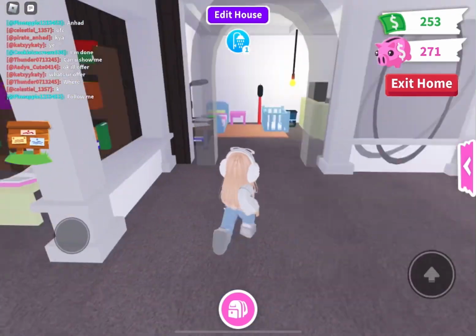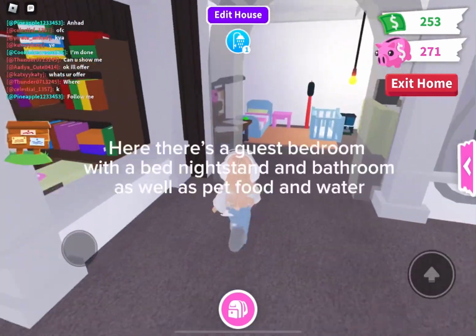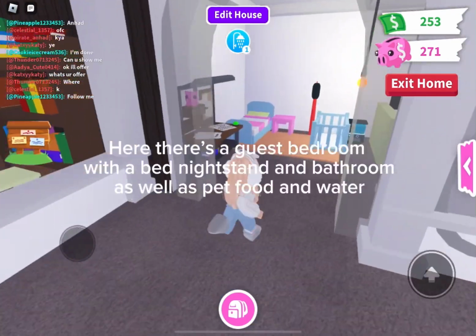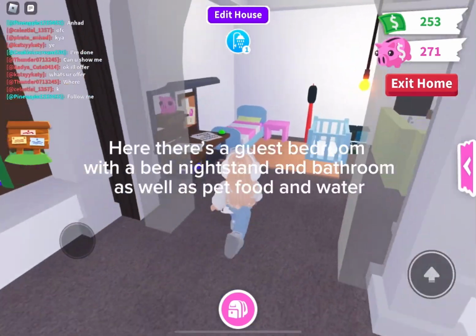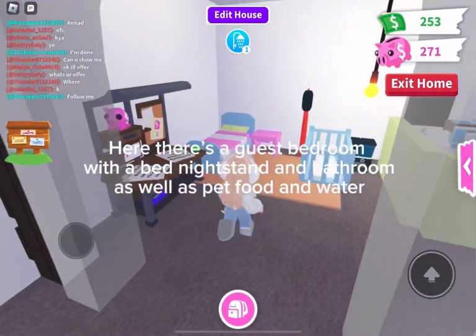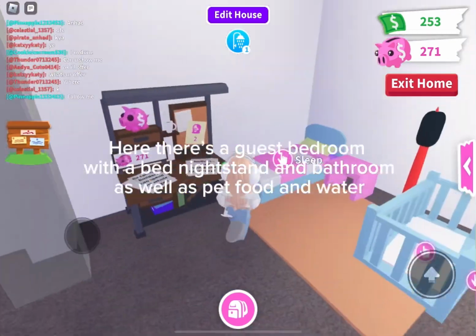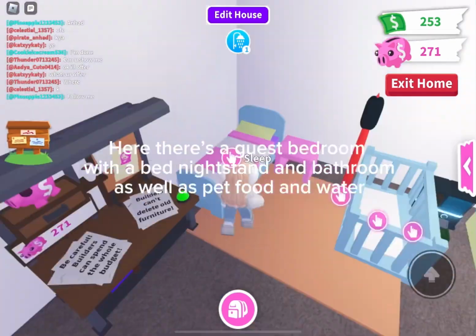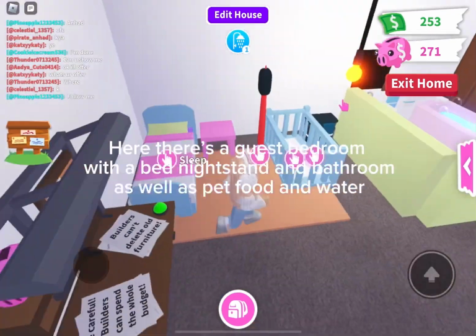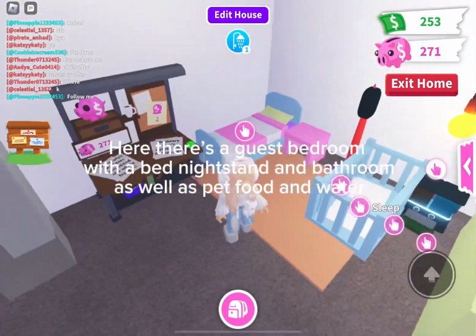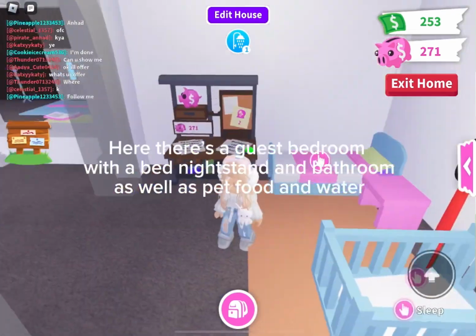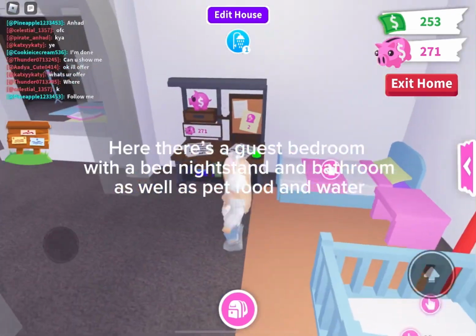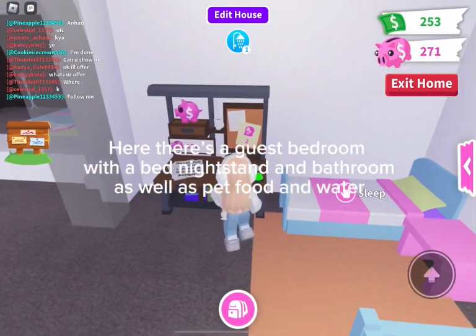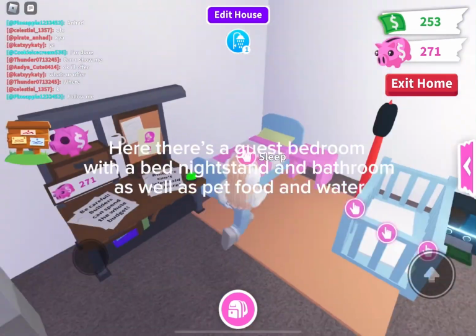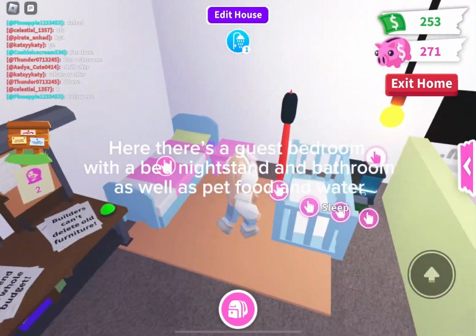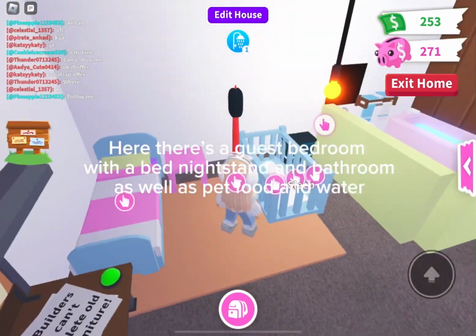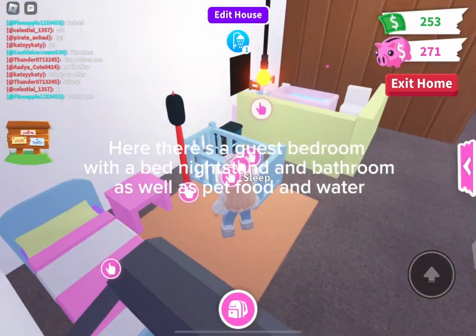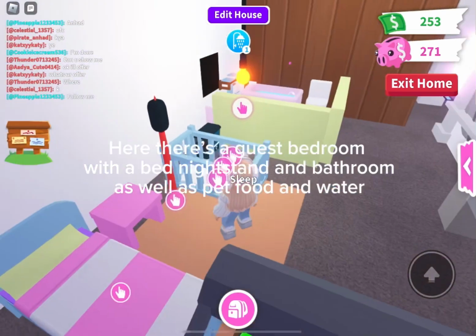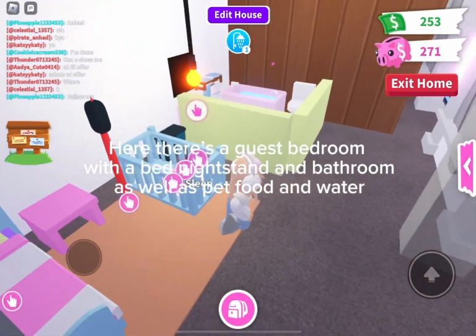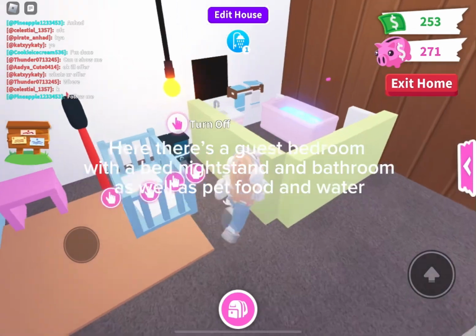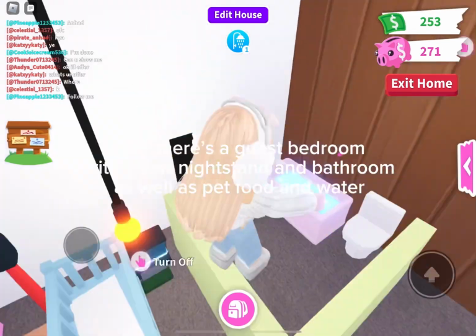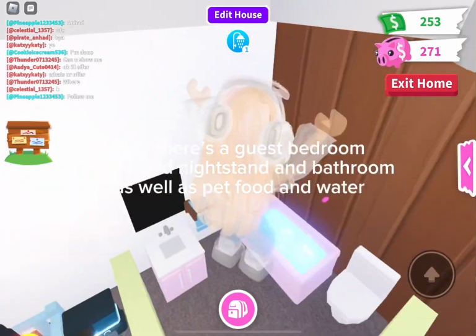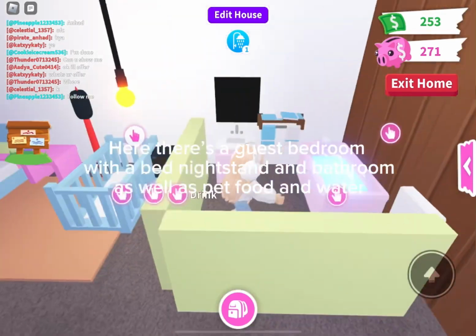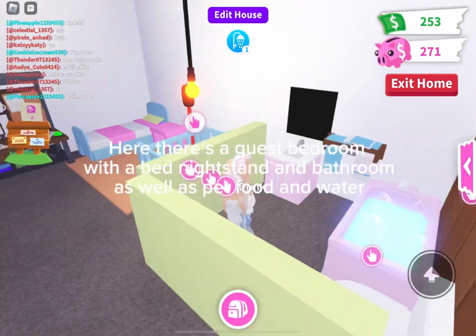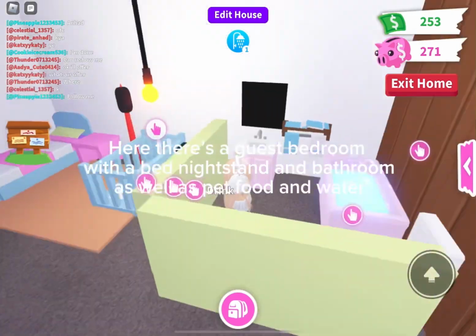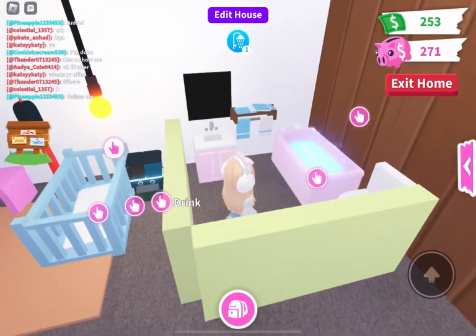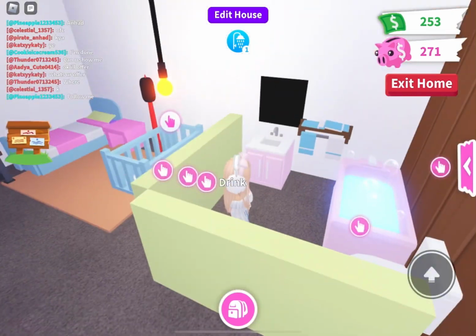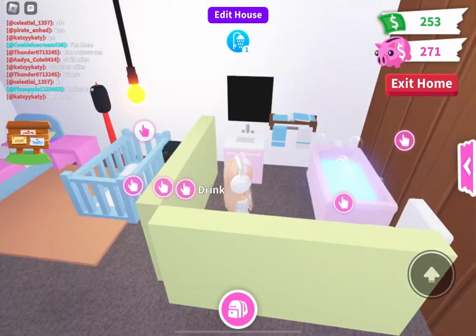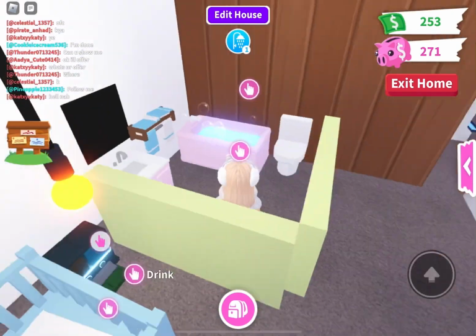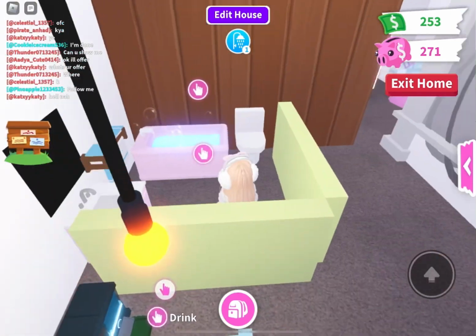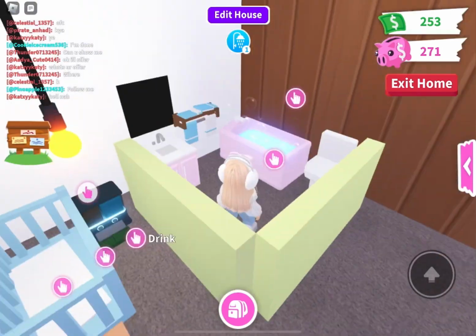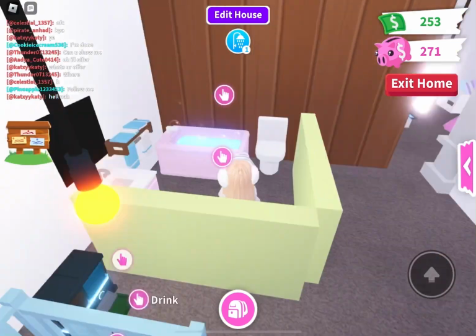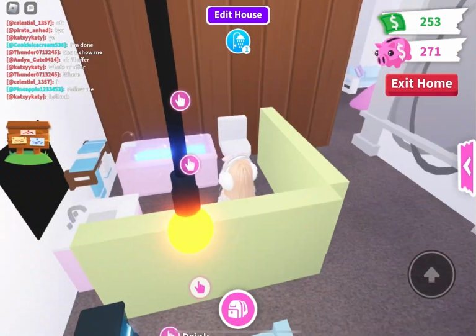Here there's a guest bedroom with a bed, nightstand, and bathroom, as well as pet food and water.